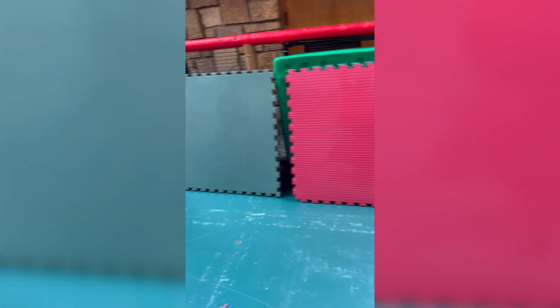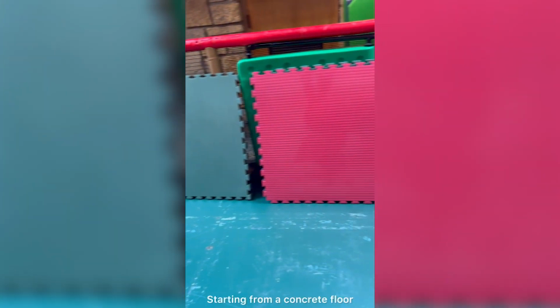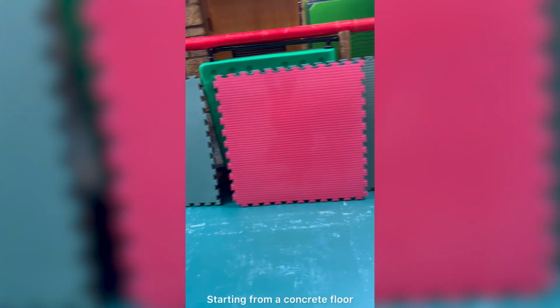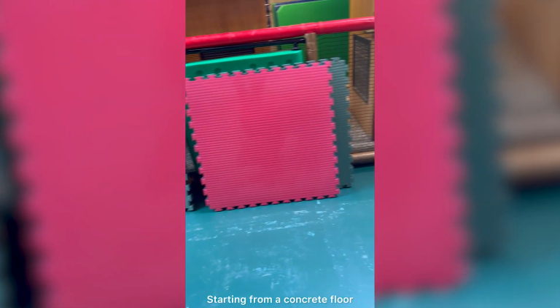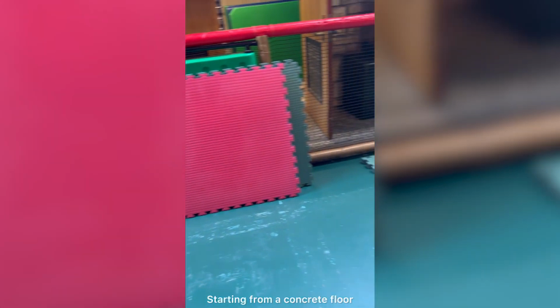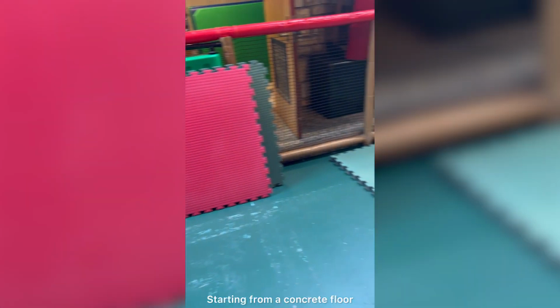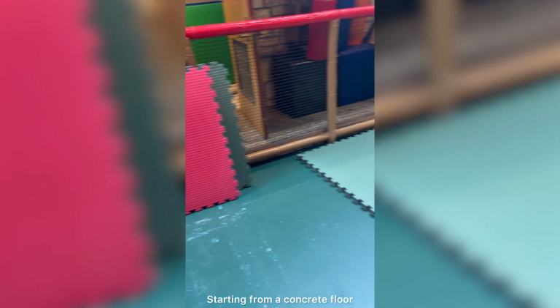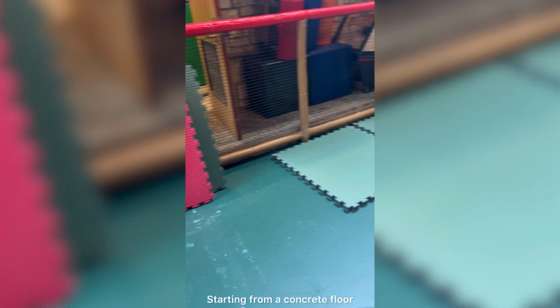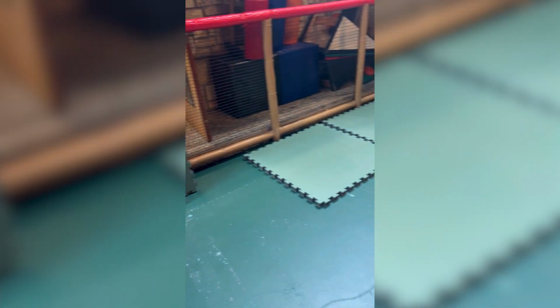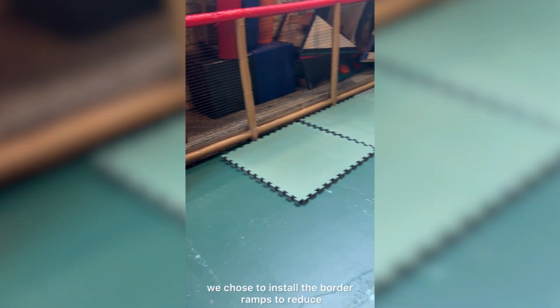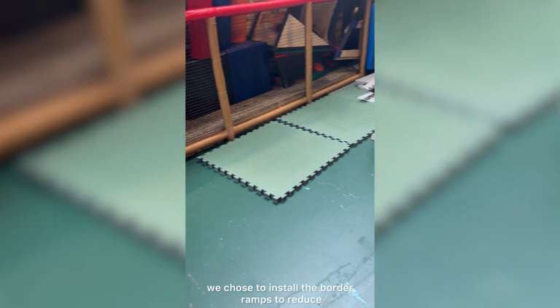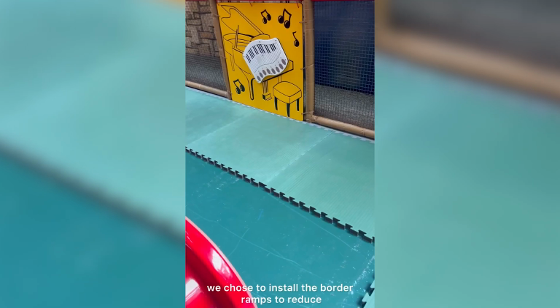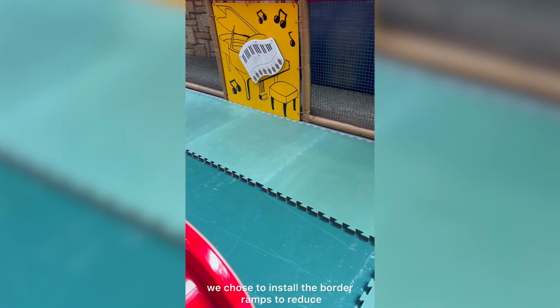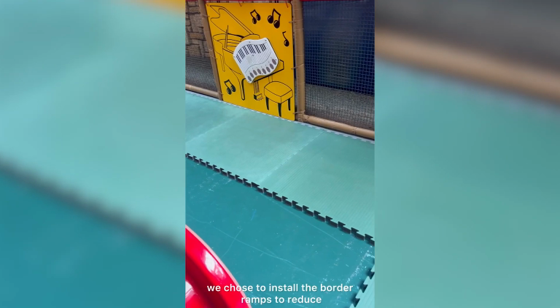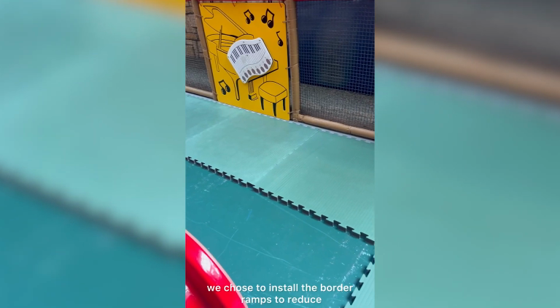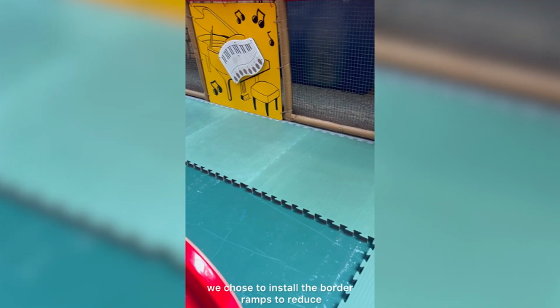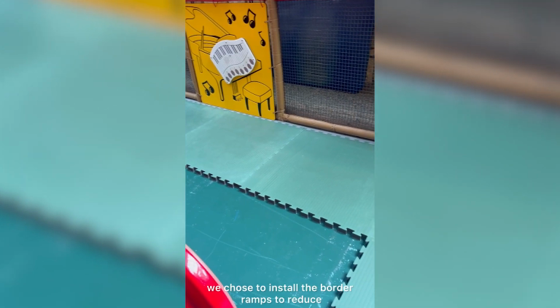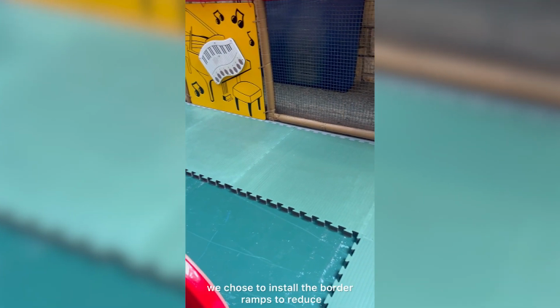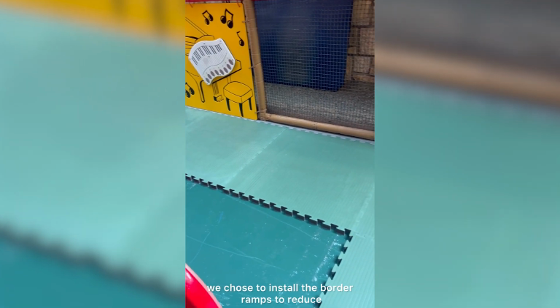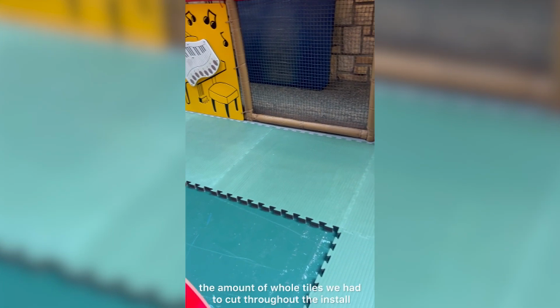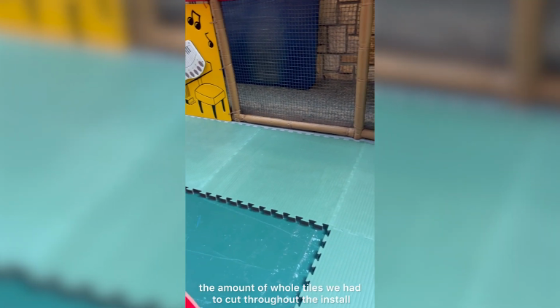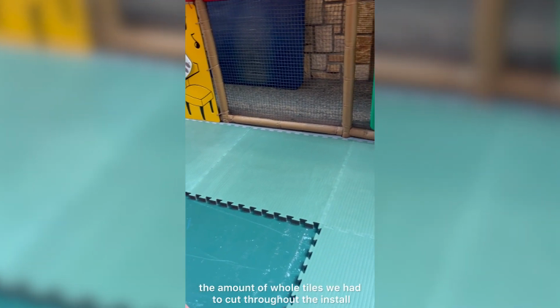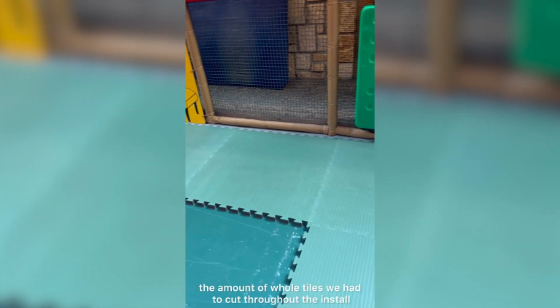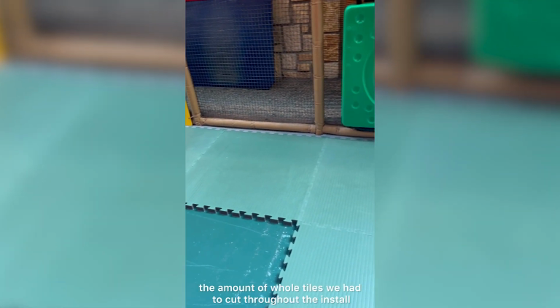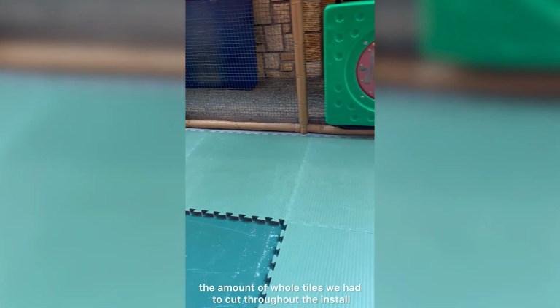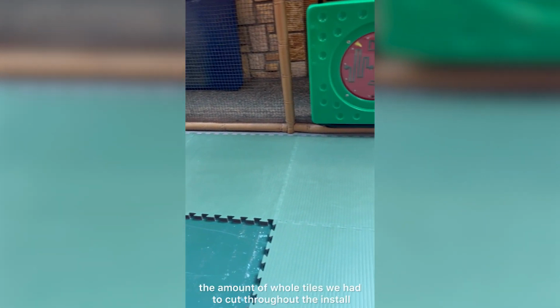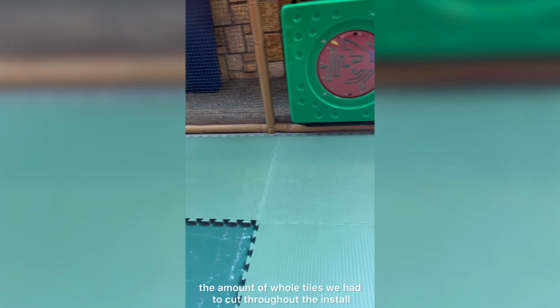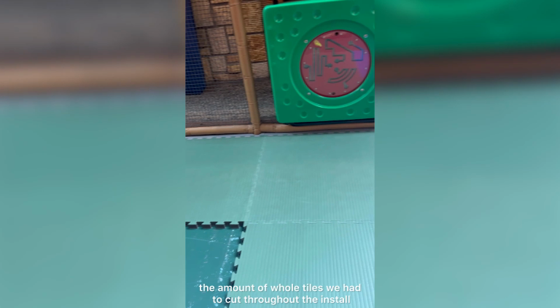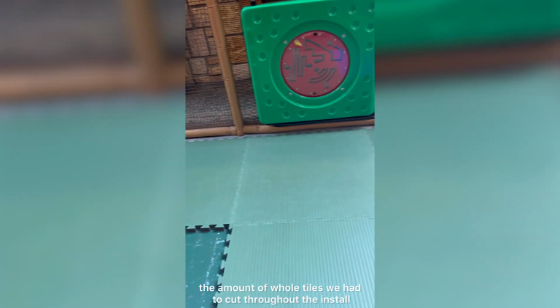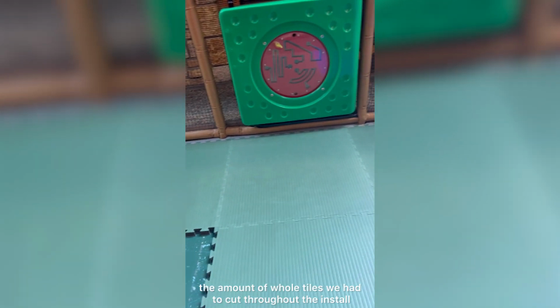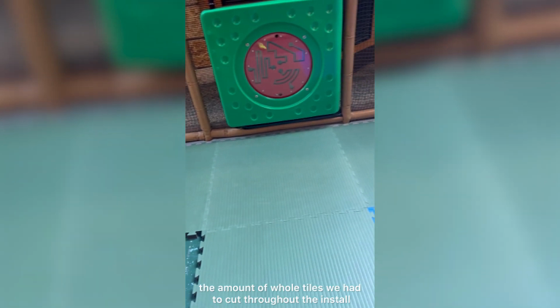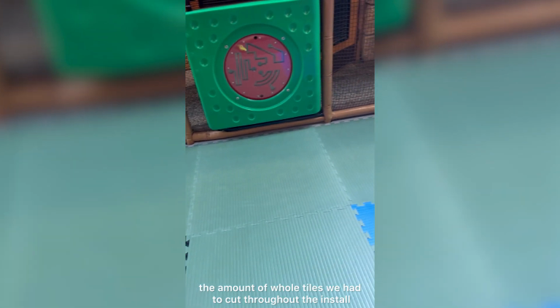Starting from a concrete floor, we chose to install the border ramps to reduce the amount of whole tiles we had to cut throughout the install.